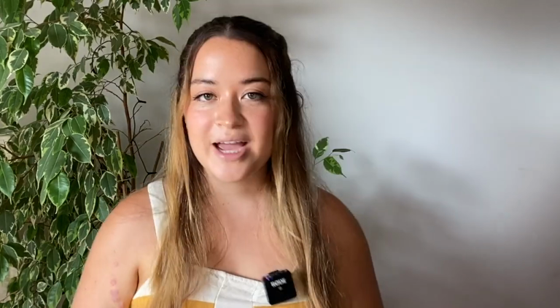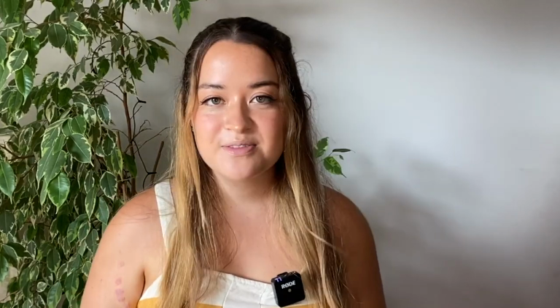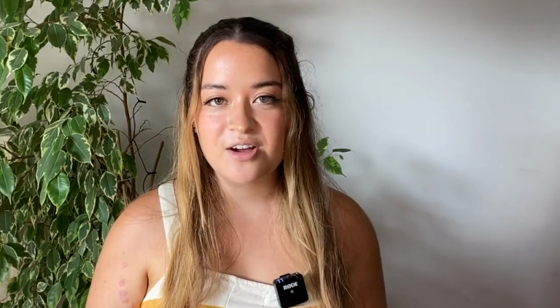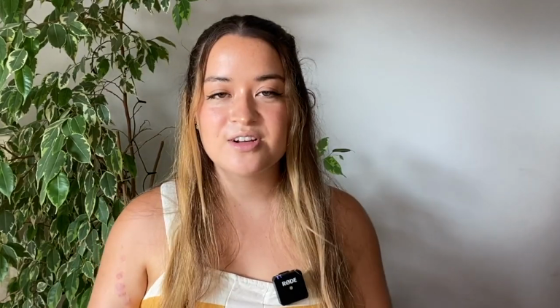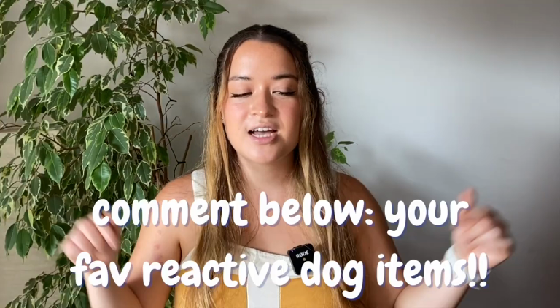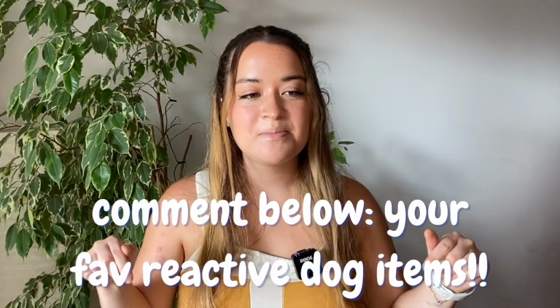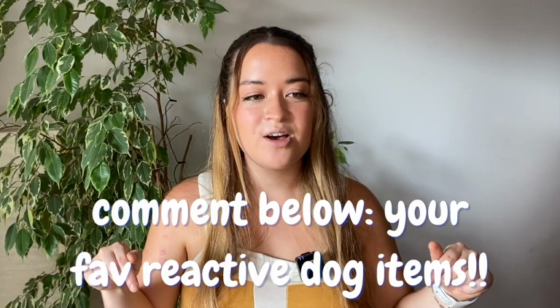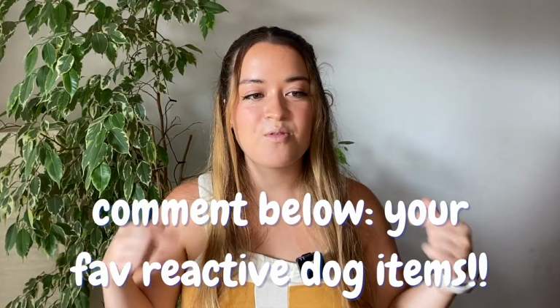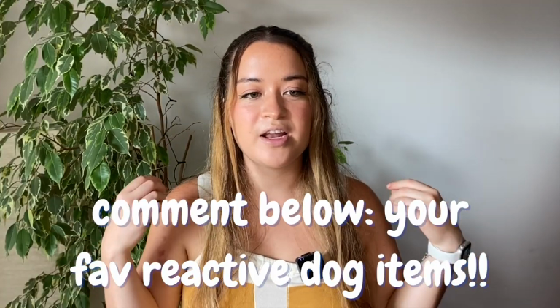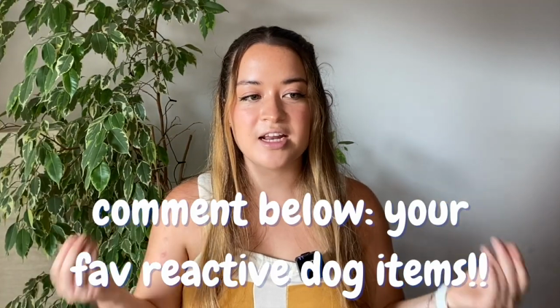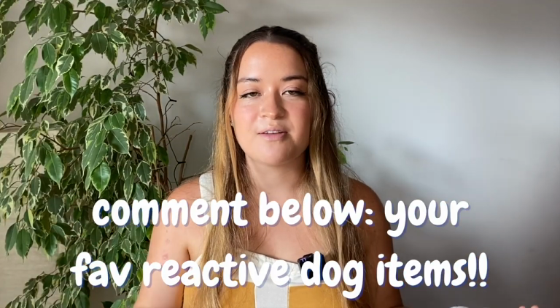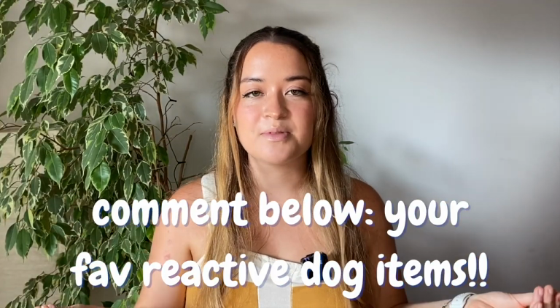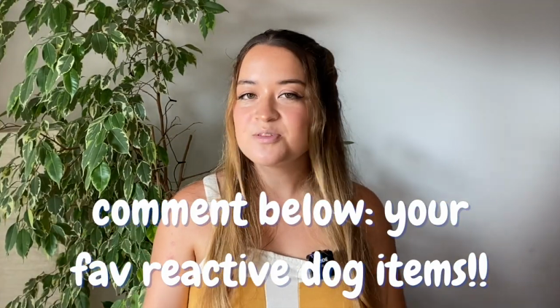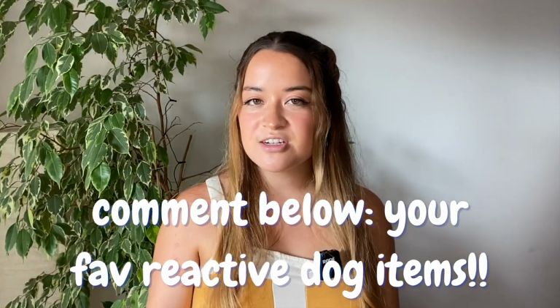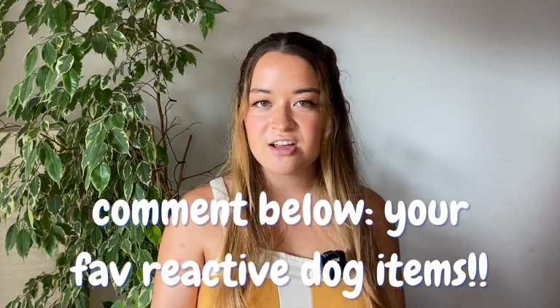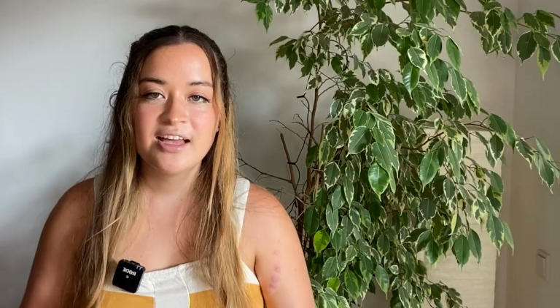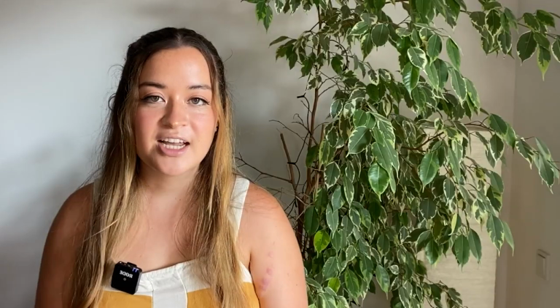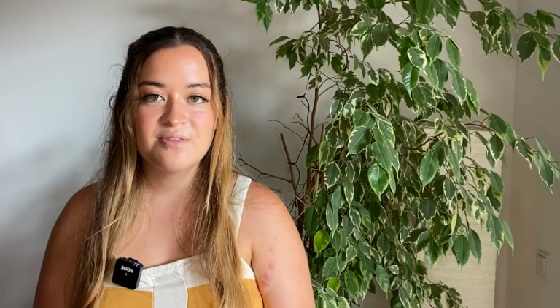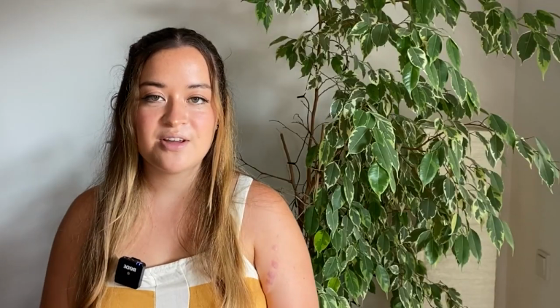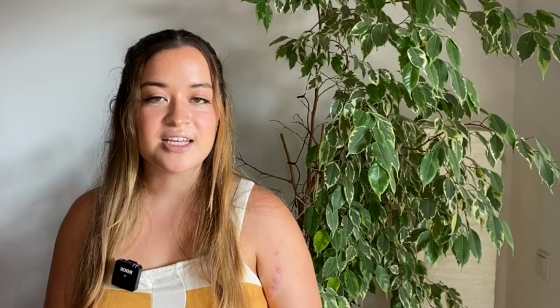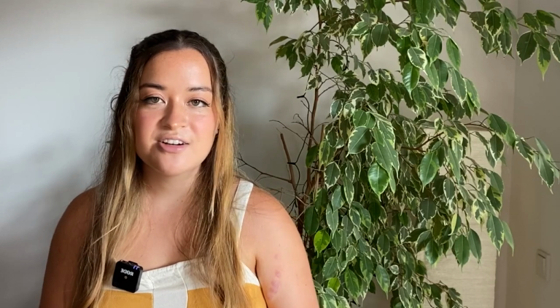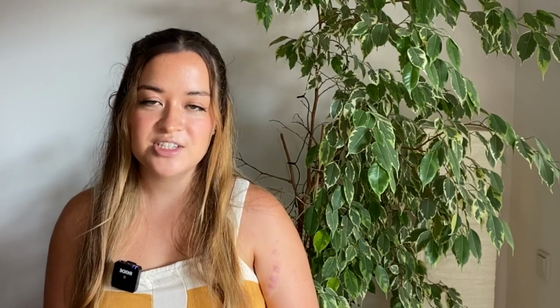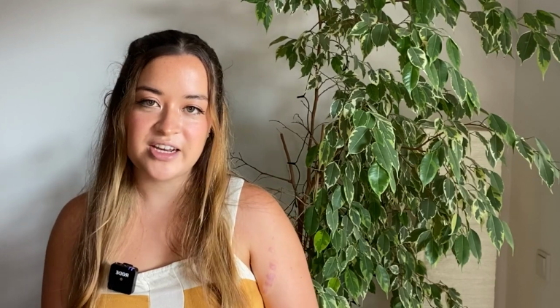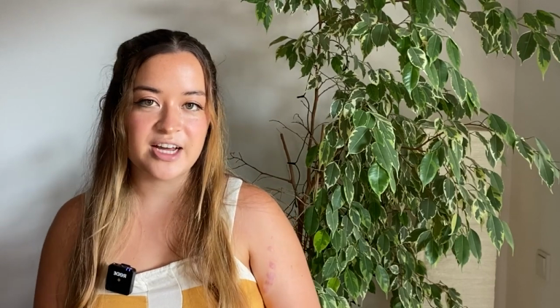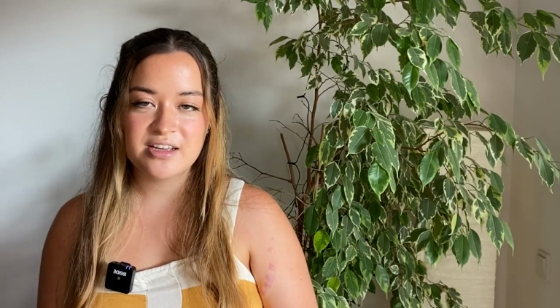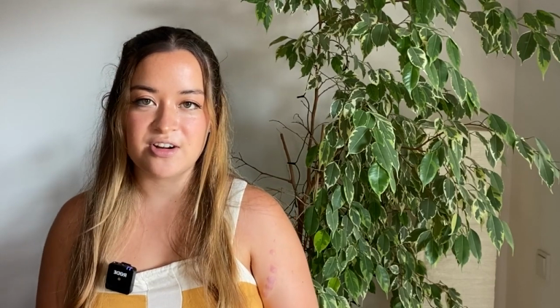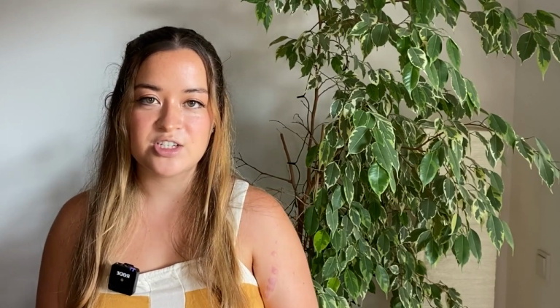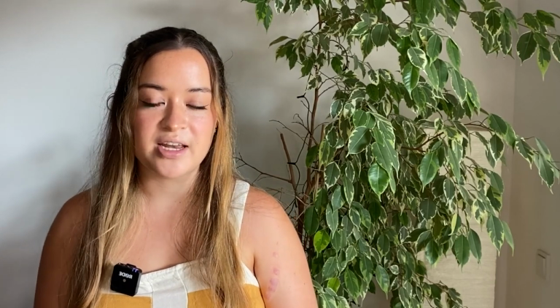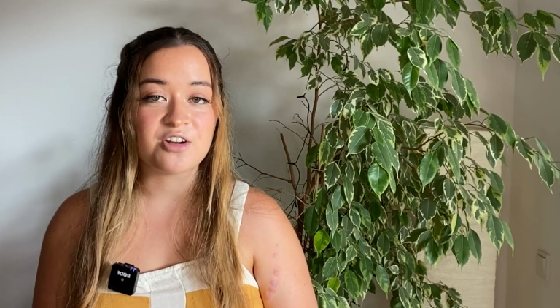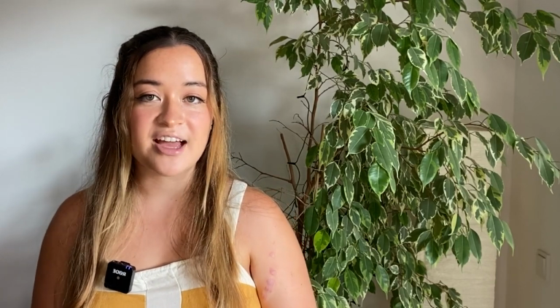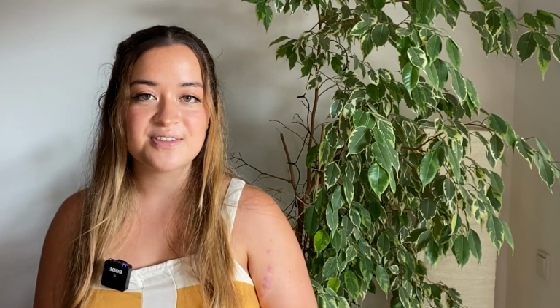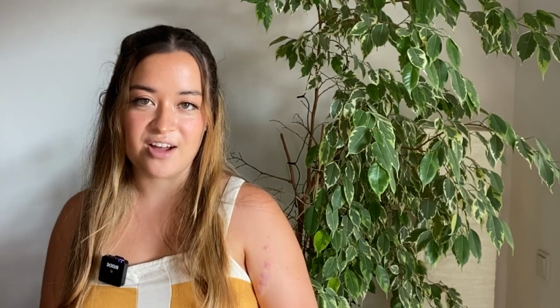Reactive dog owners, comment below what items have helped you and your dog, and check out the video links here on the screen on how to get started training your reactive dog.